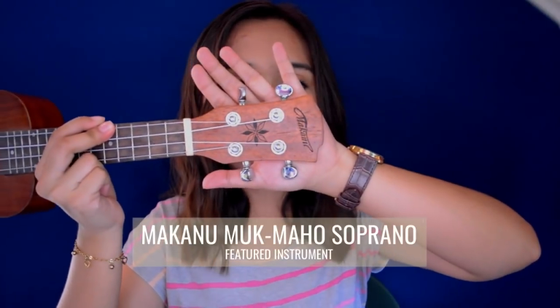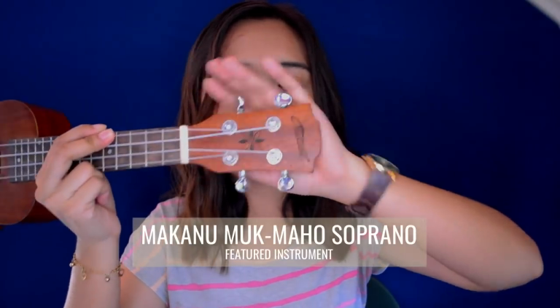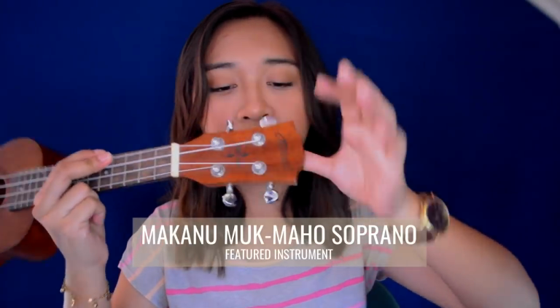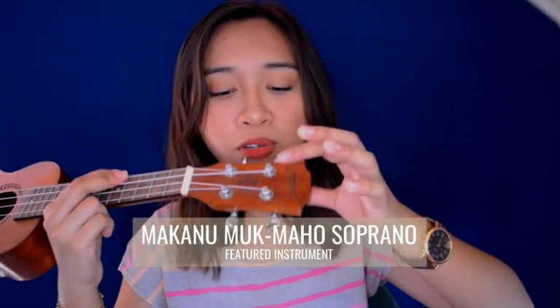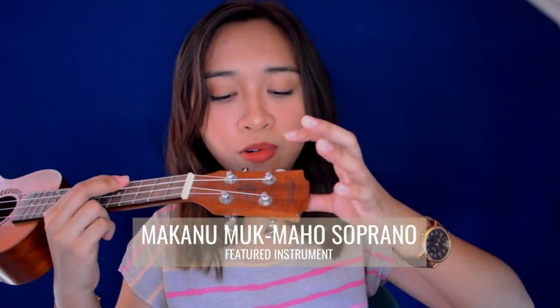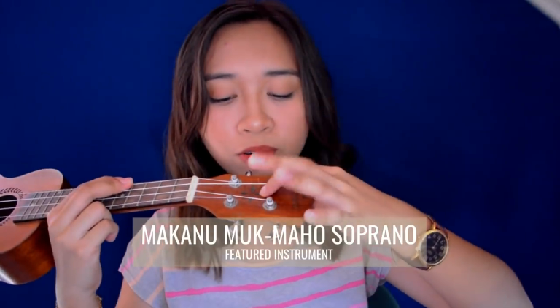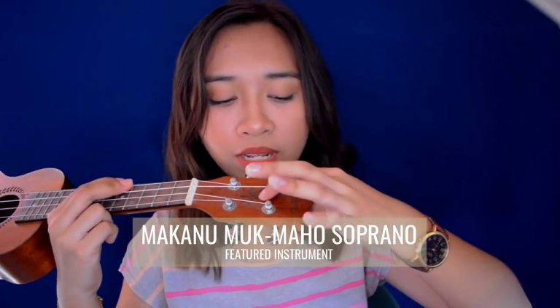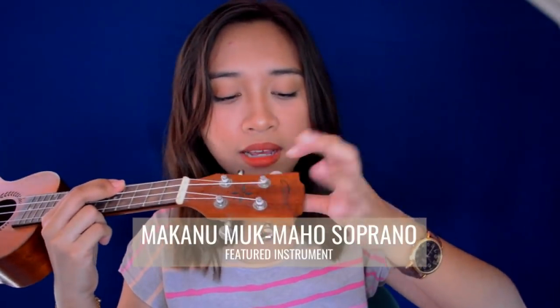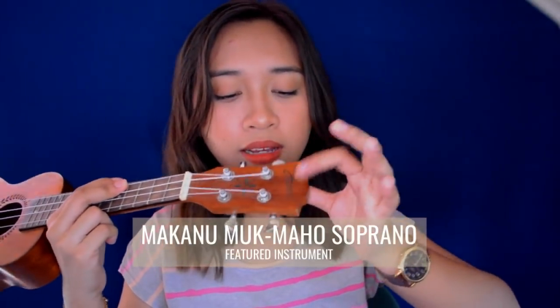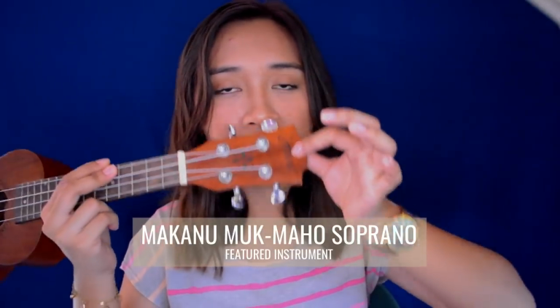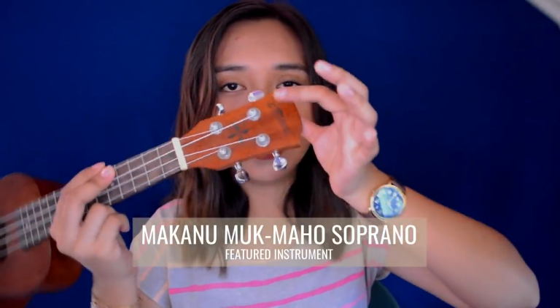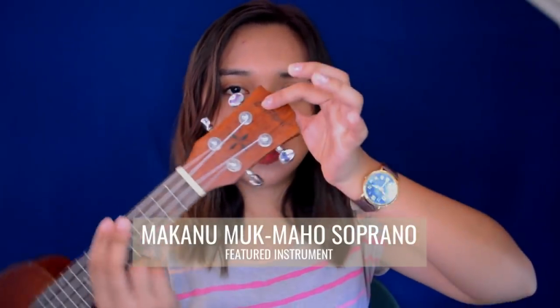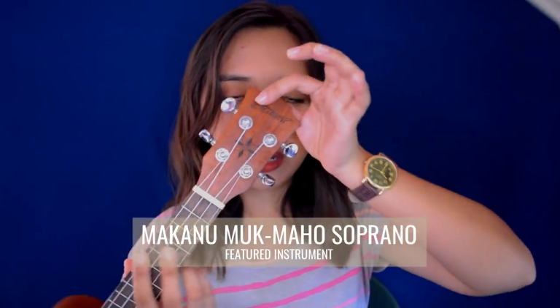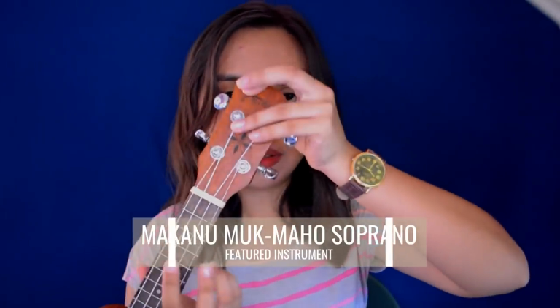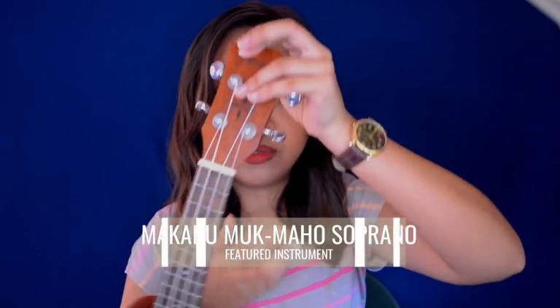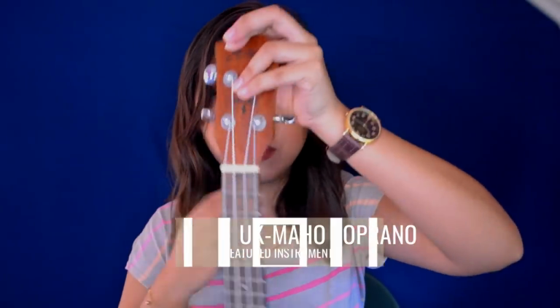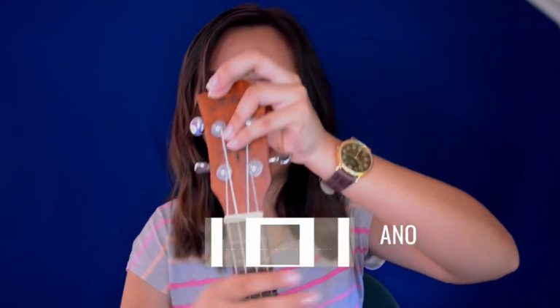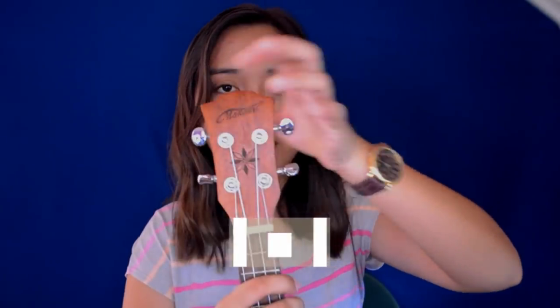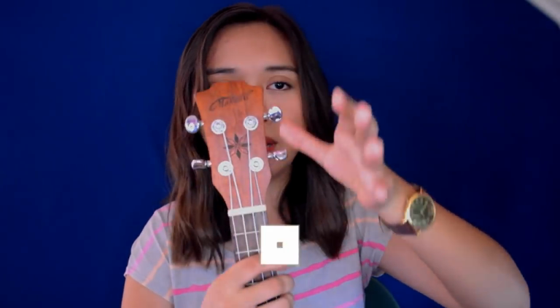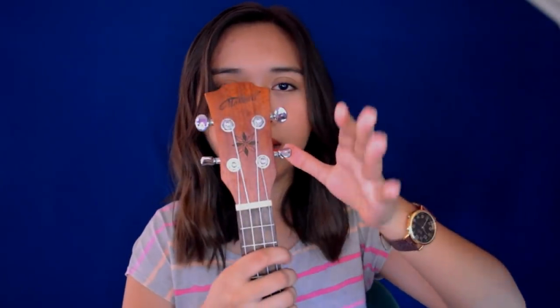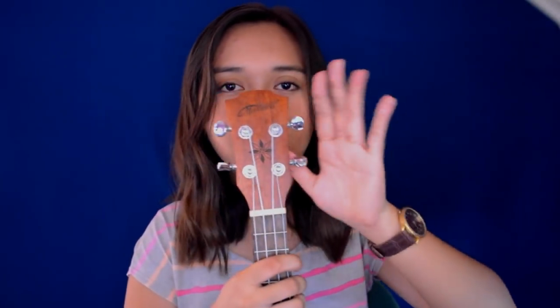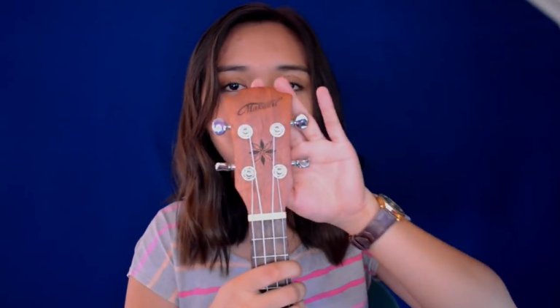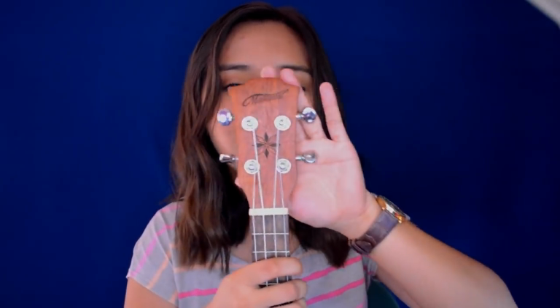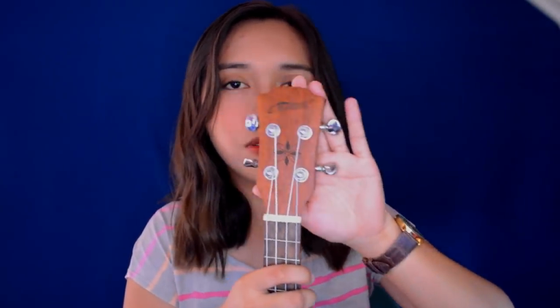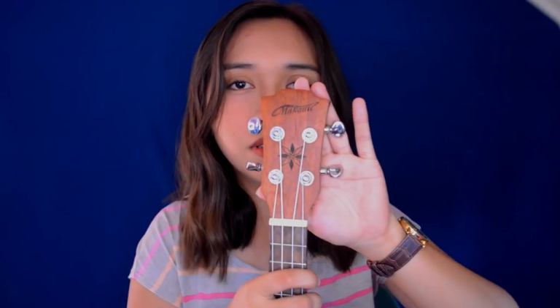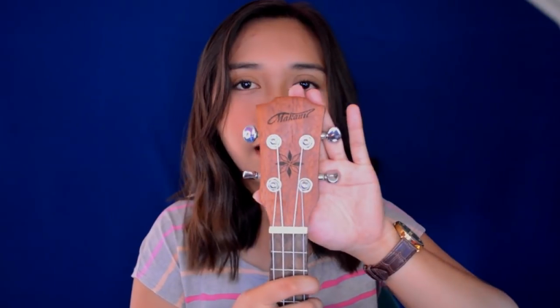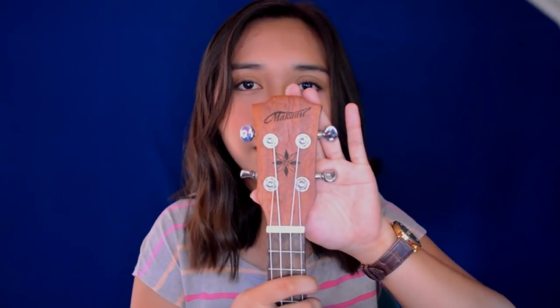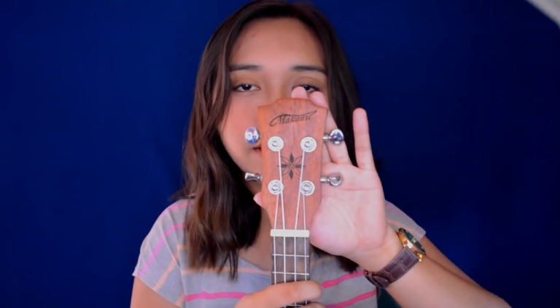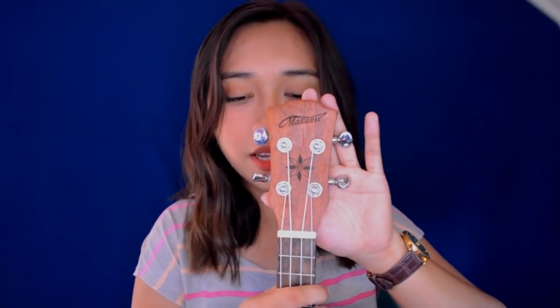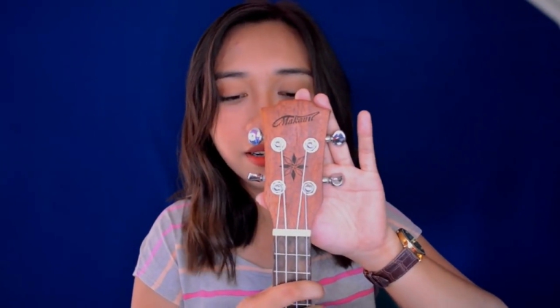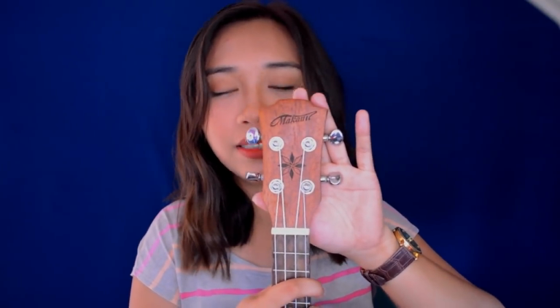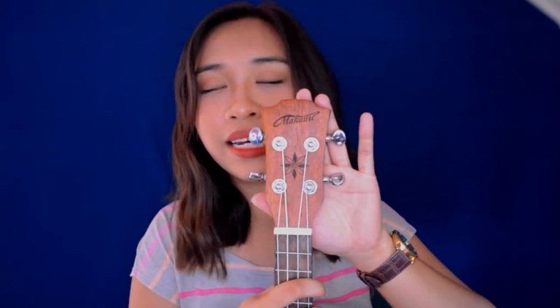Here is their logo — it says Makano. I'm not sure if it's clear on screen.